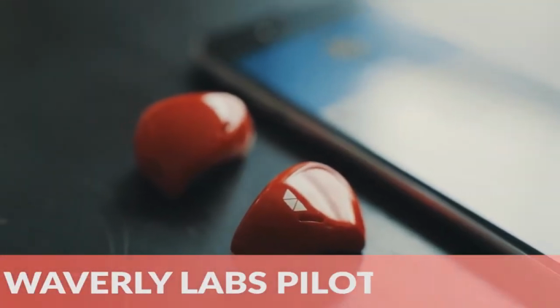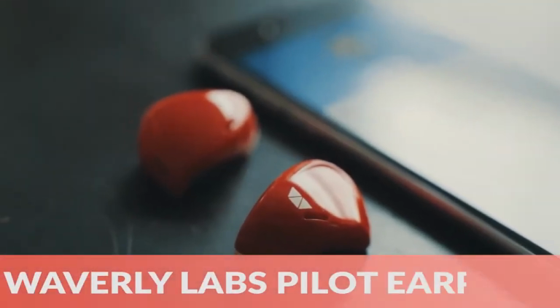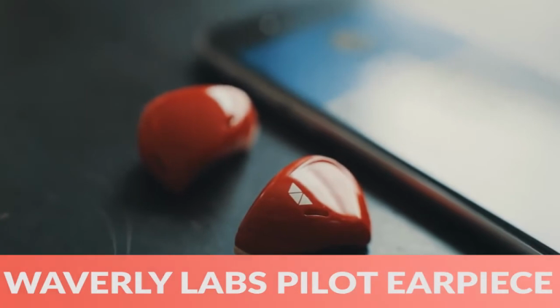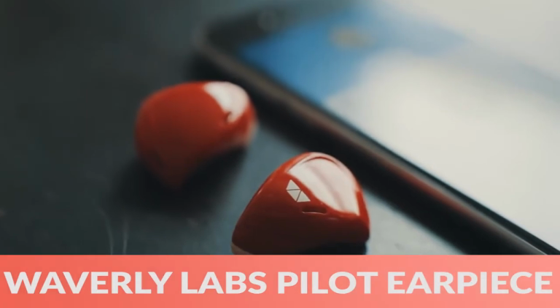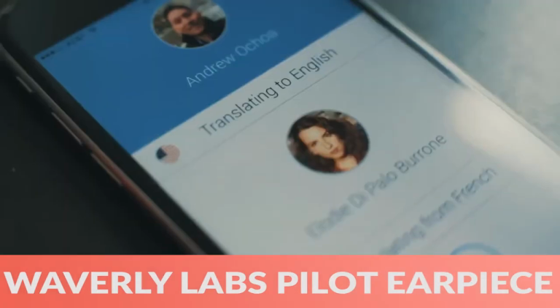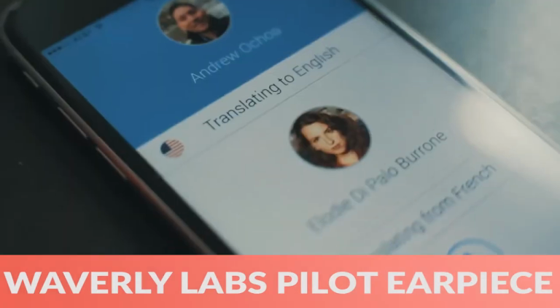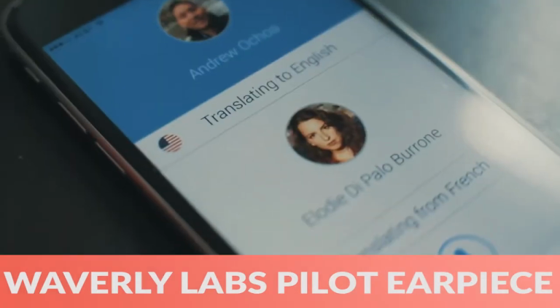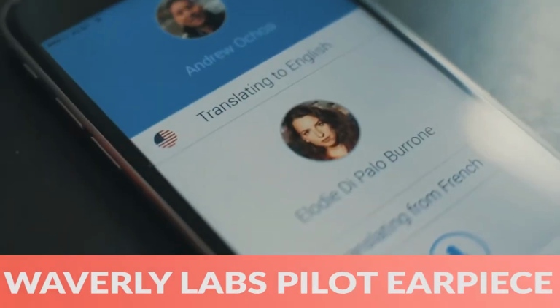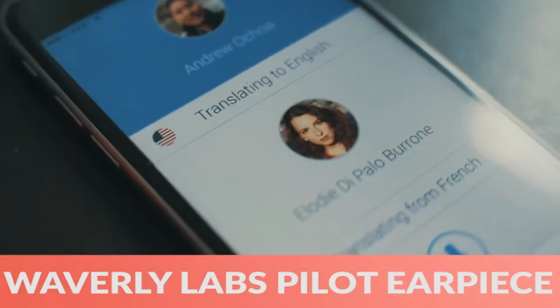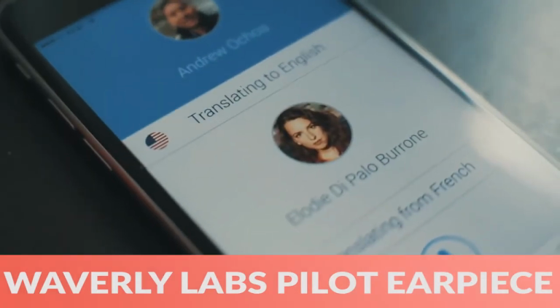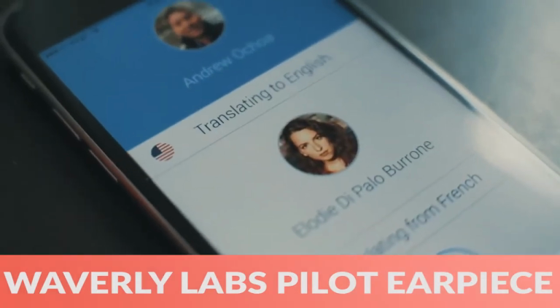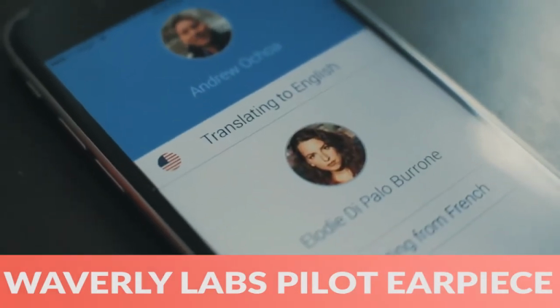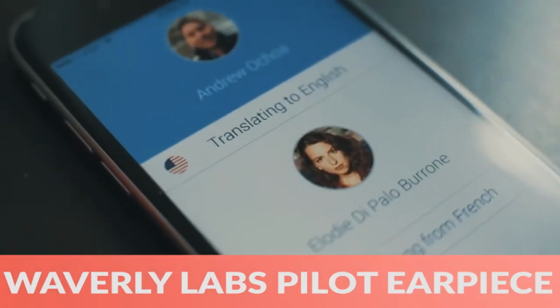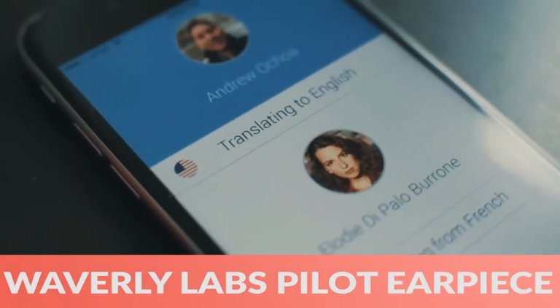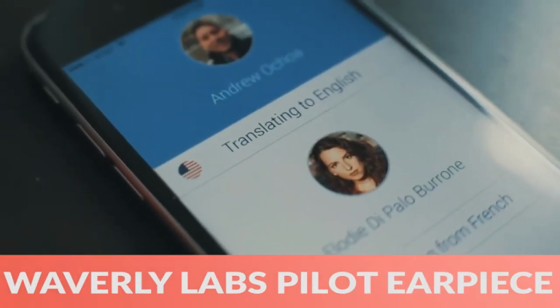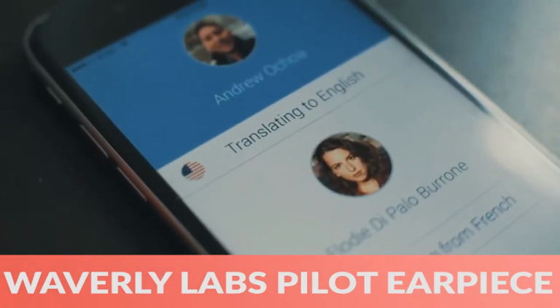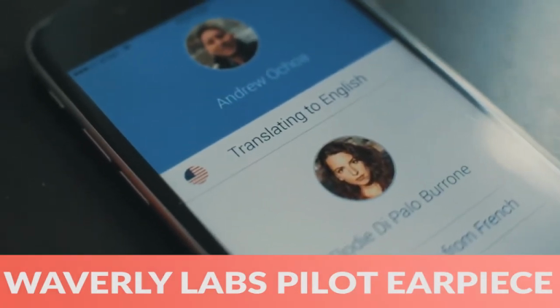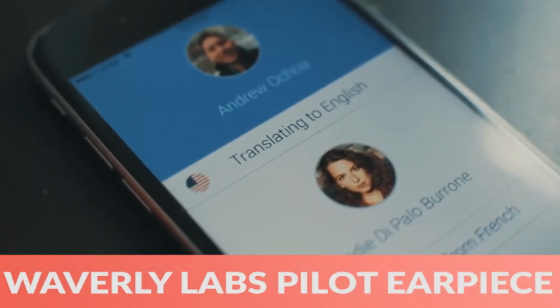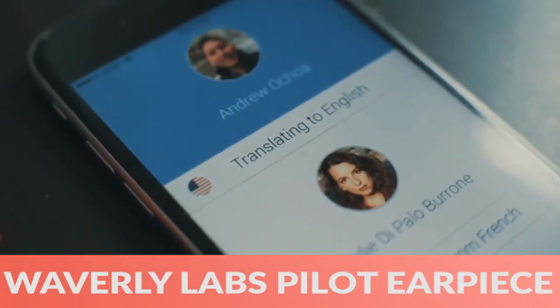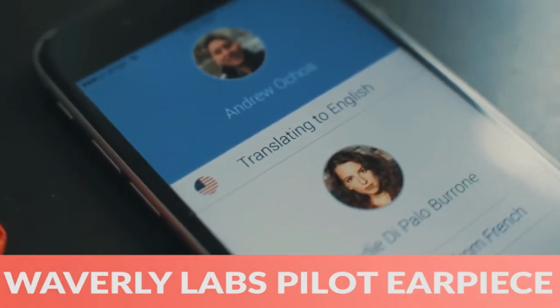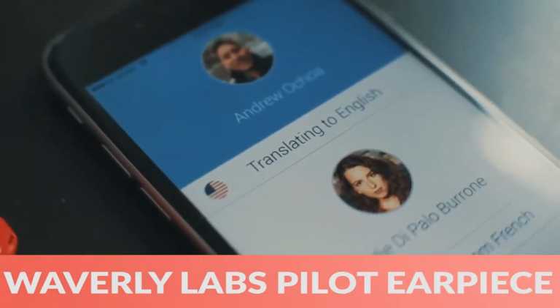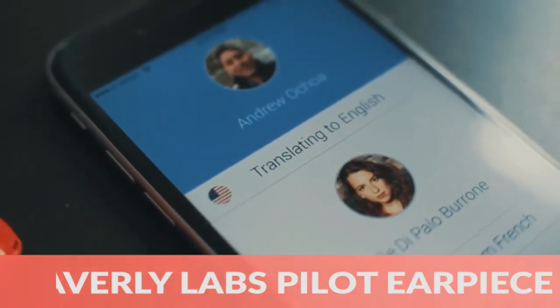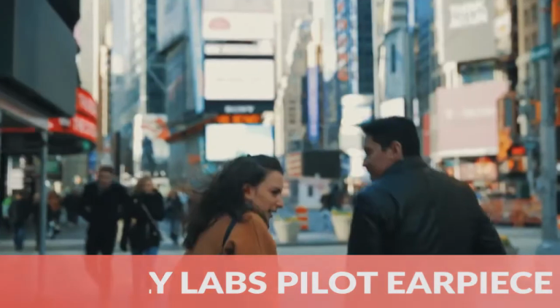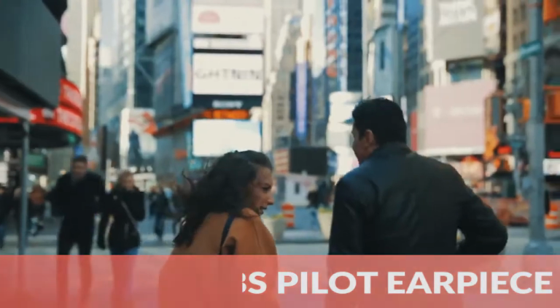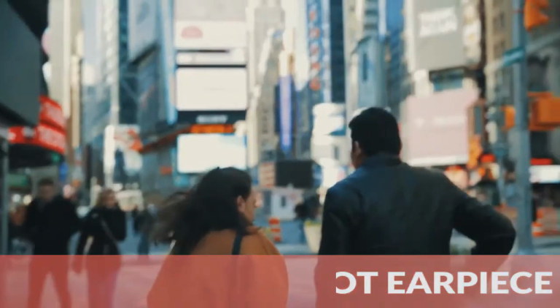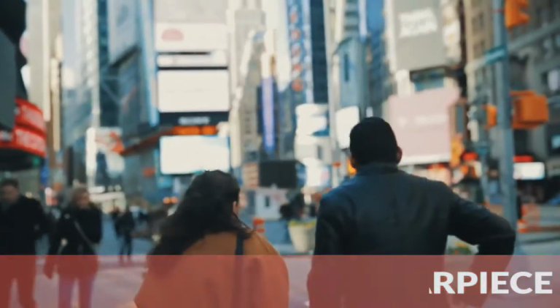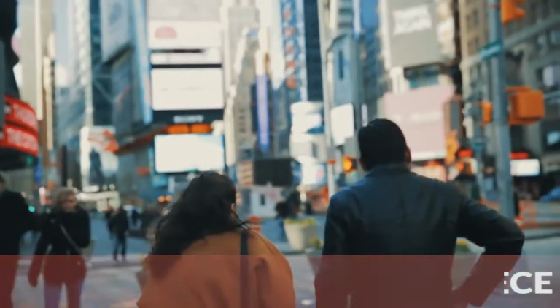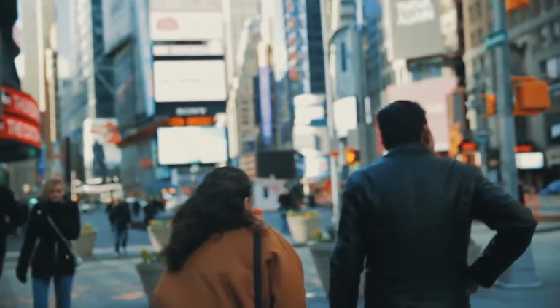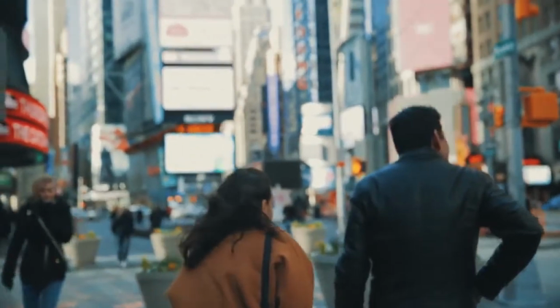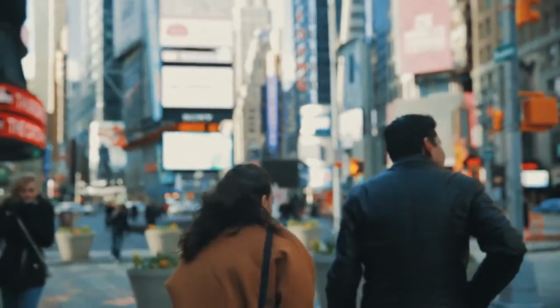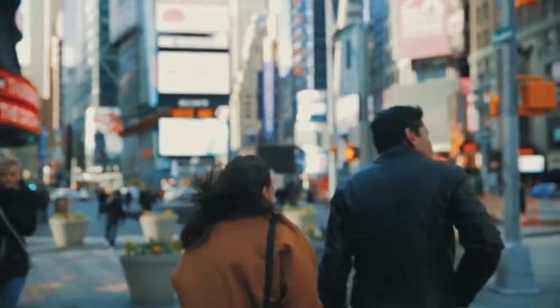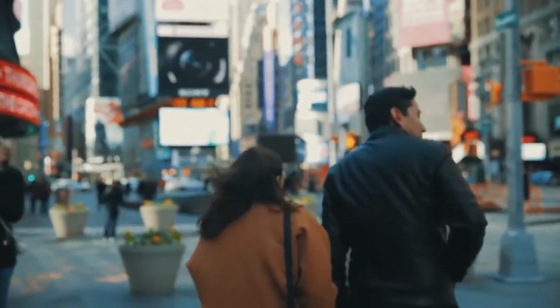Finally, the Waverly Labs Pilot earpiece connects to Google Translate for live in-ear translations.